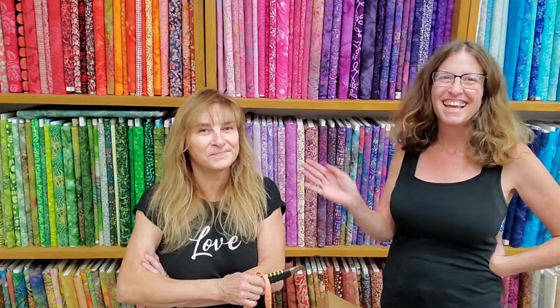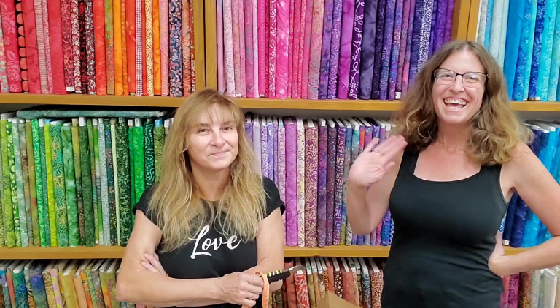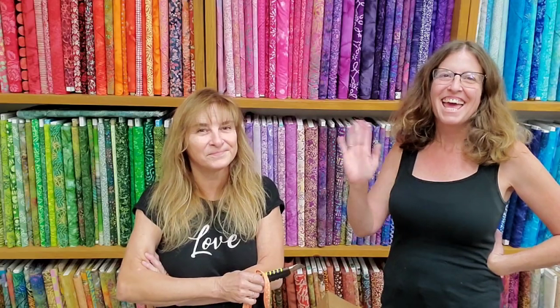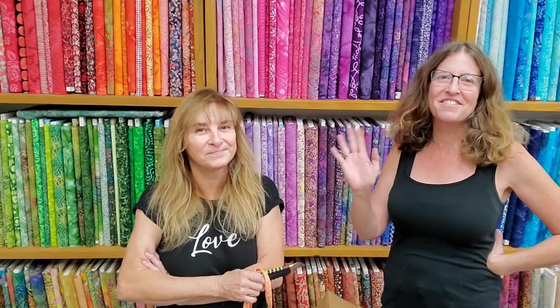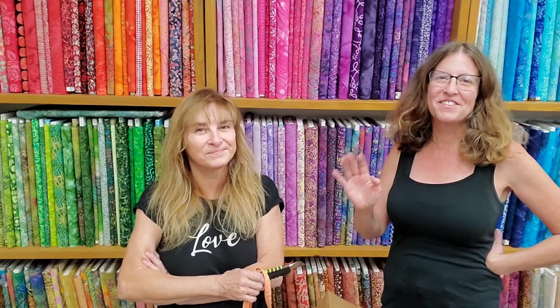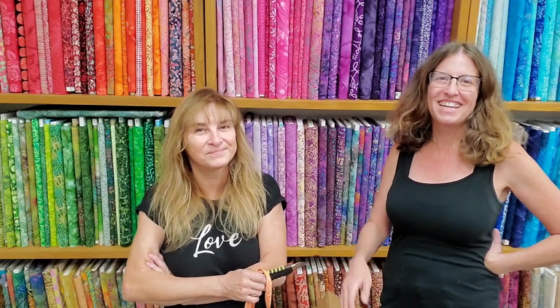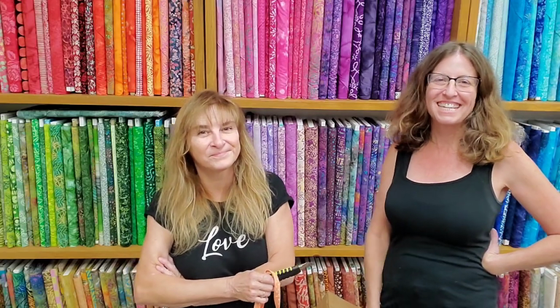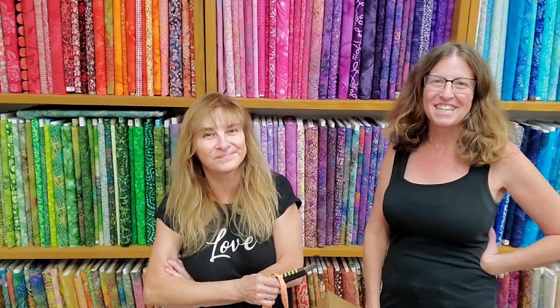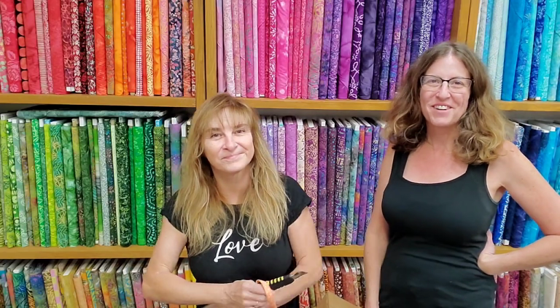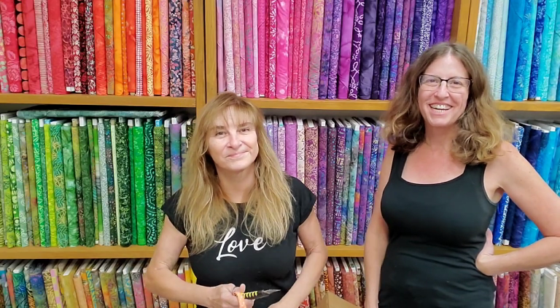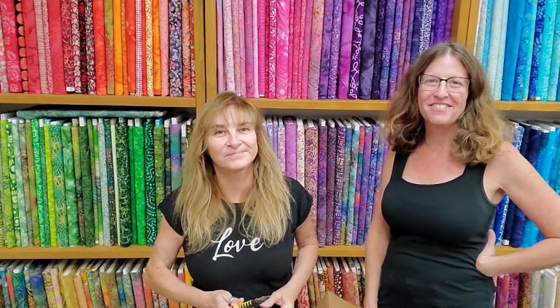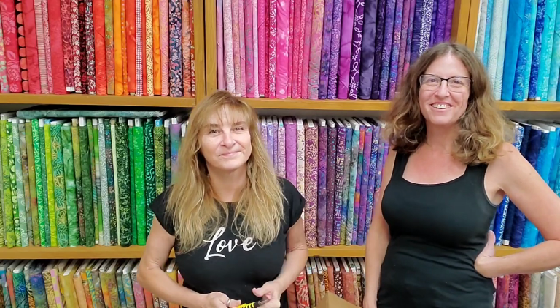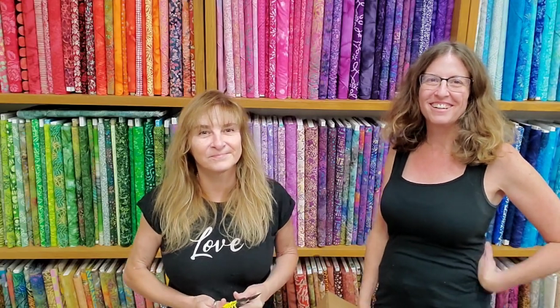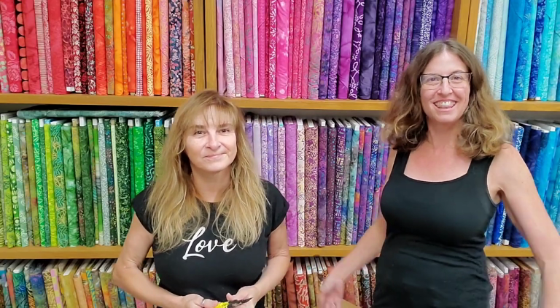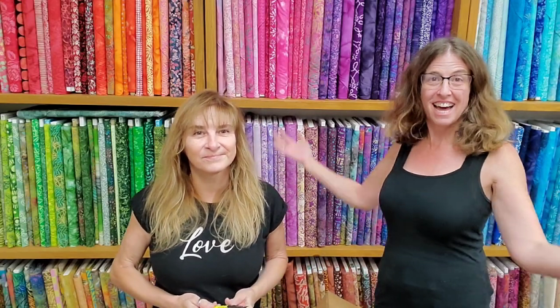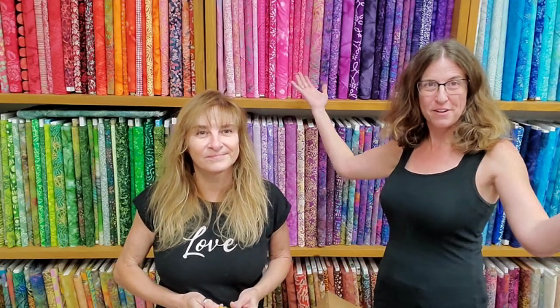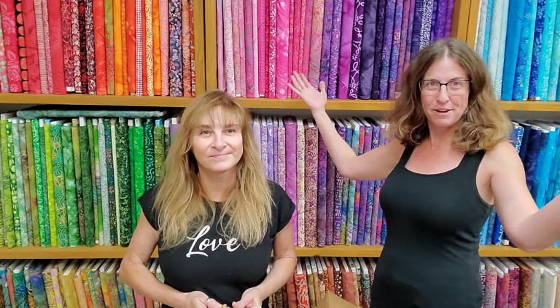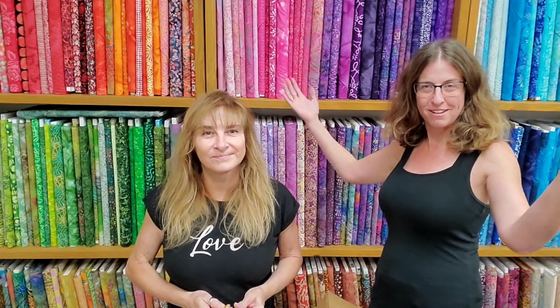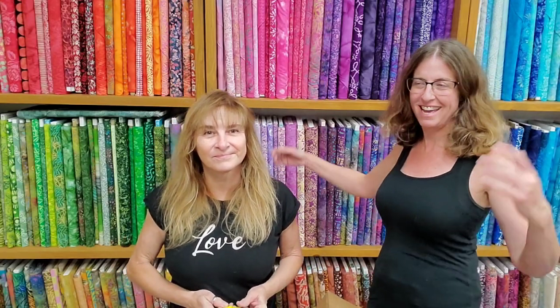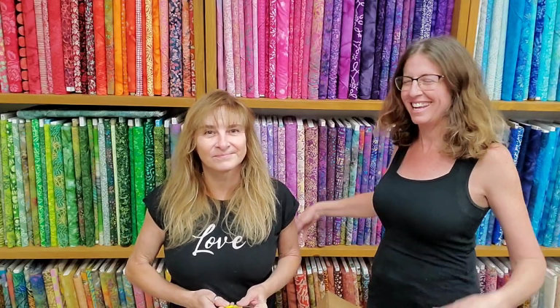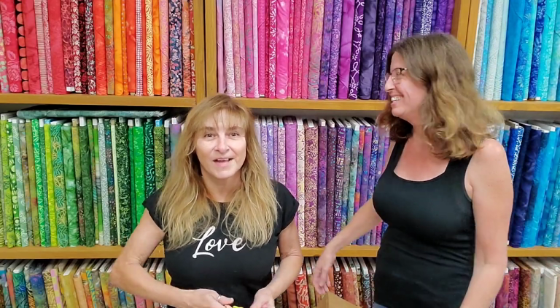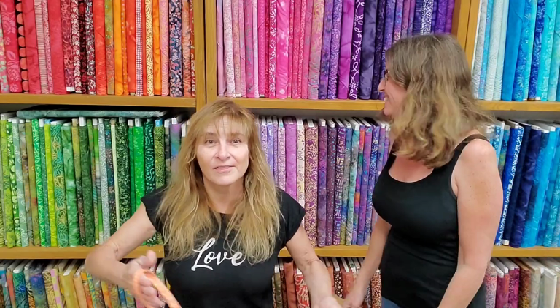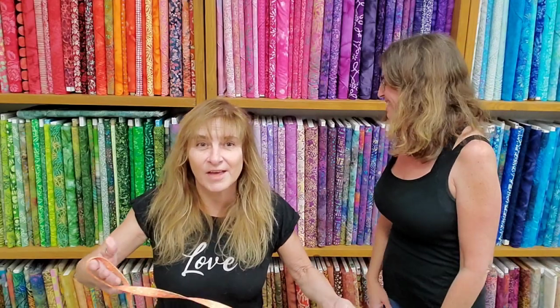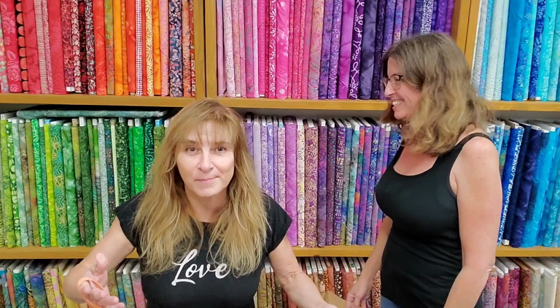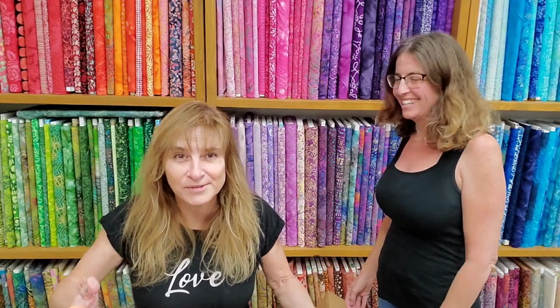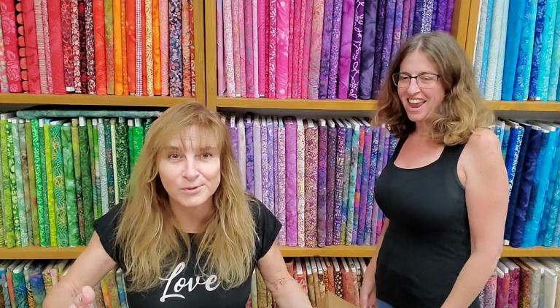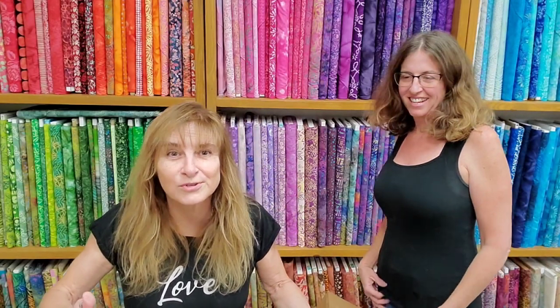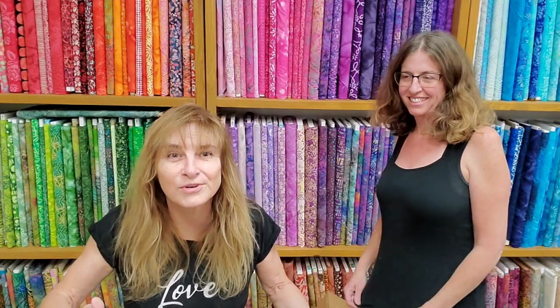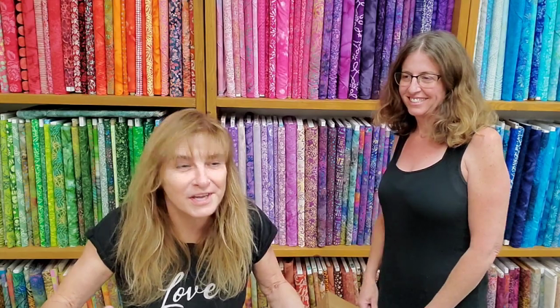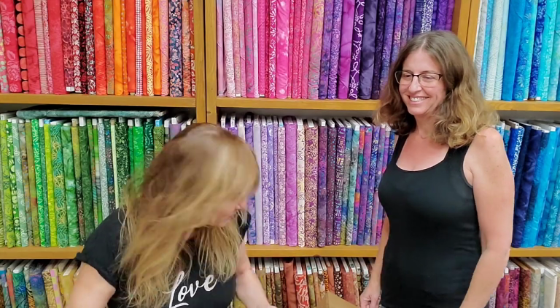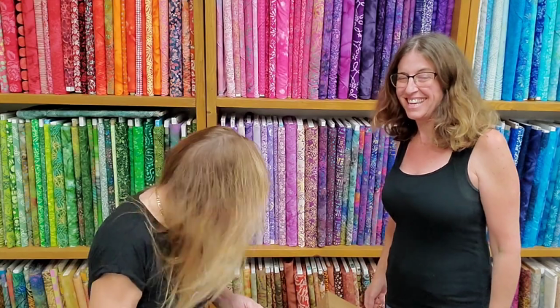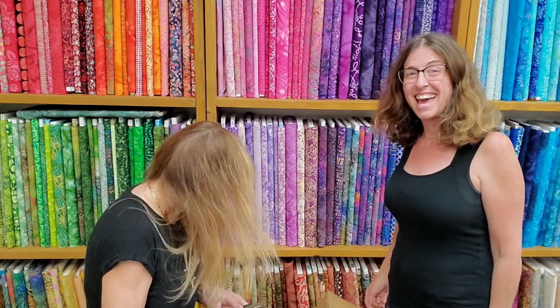Hey everyone, it's Leslie and Mary, and we're live at Rainbow's End — the happiest cool store in town. Yay!